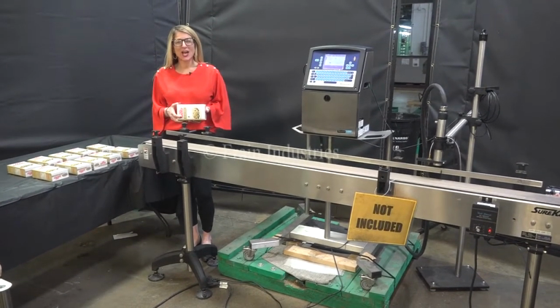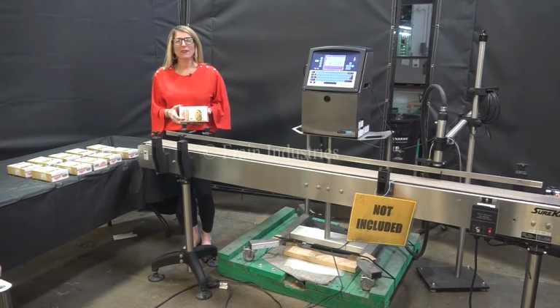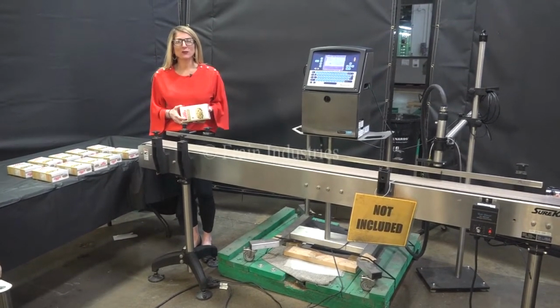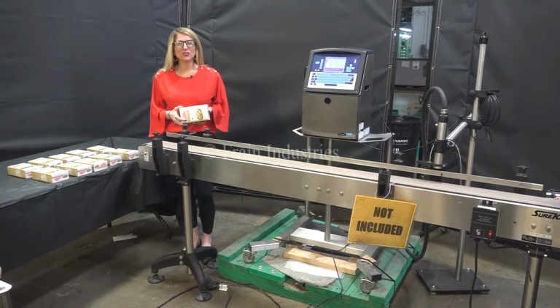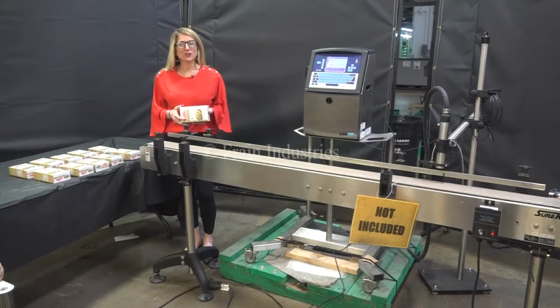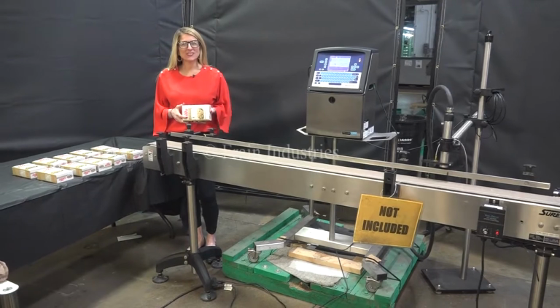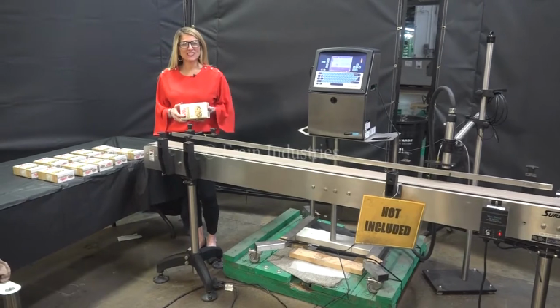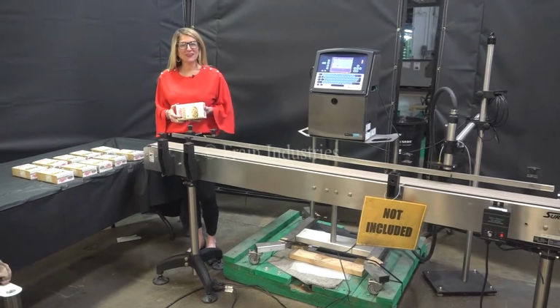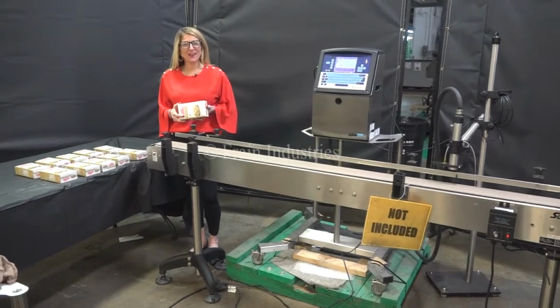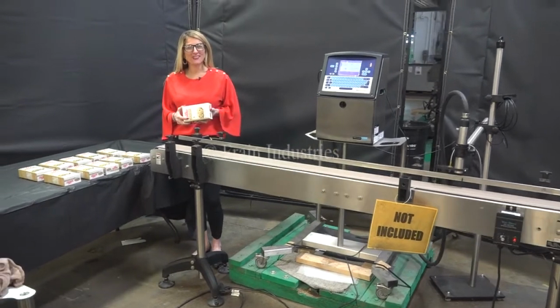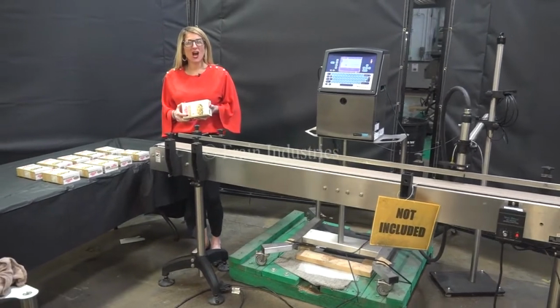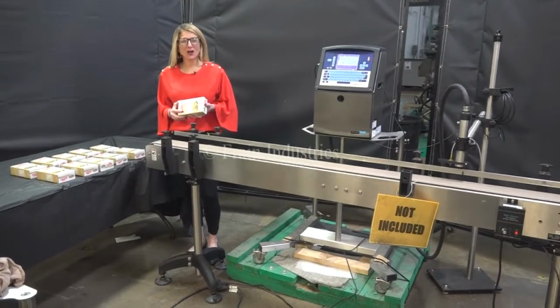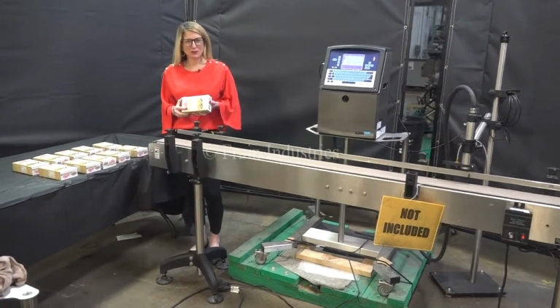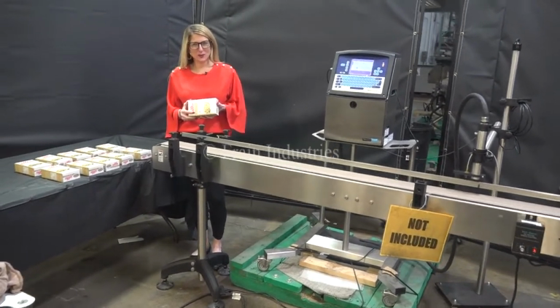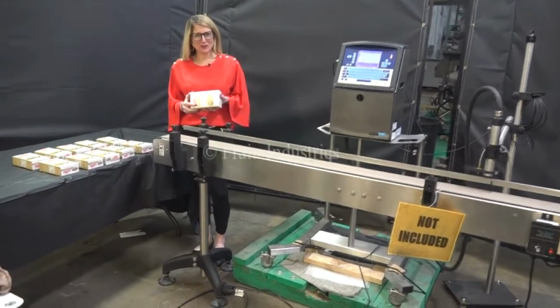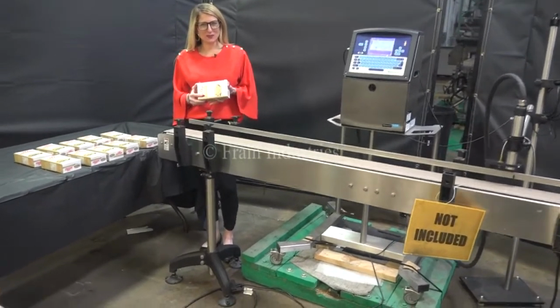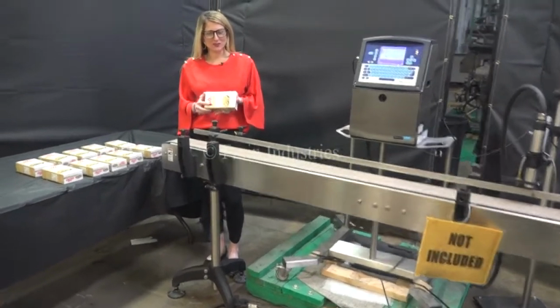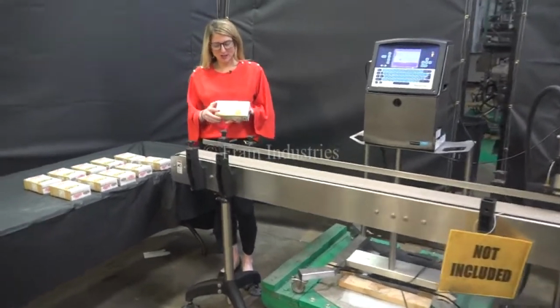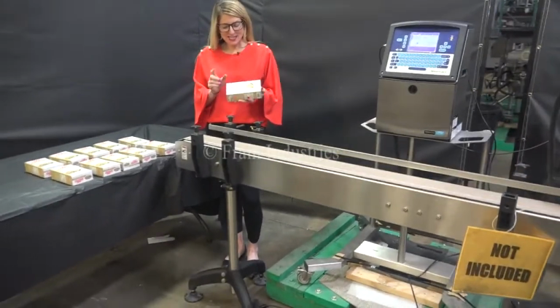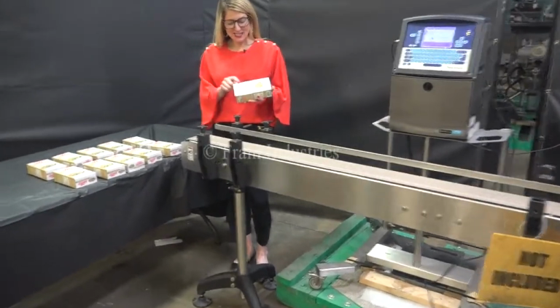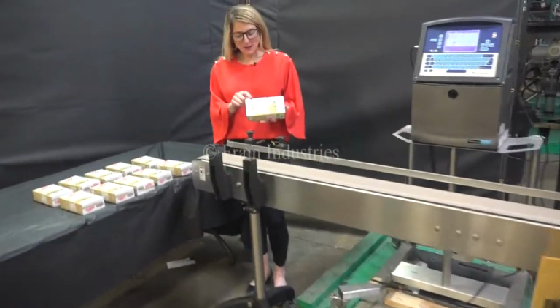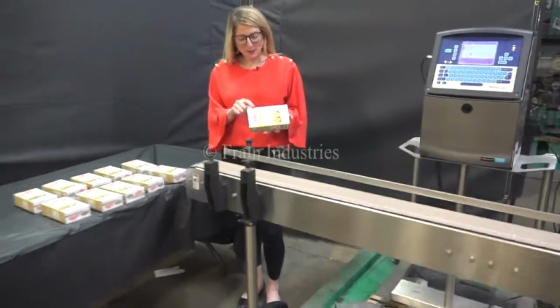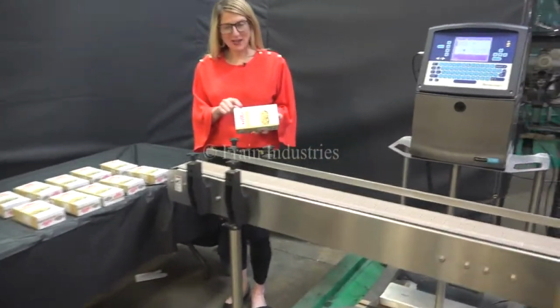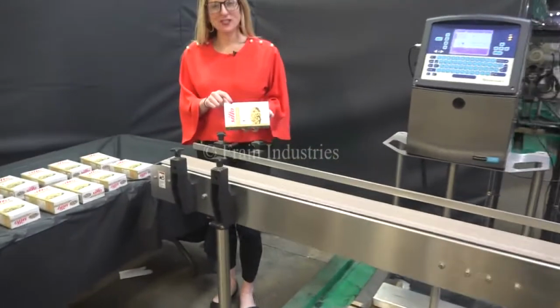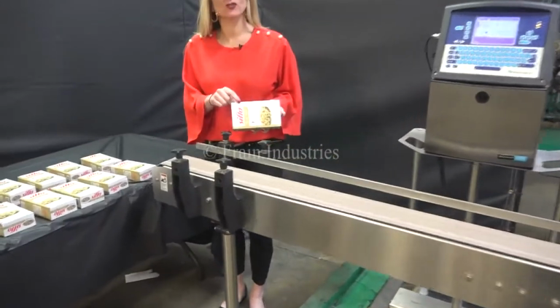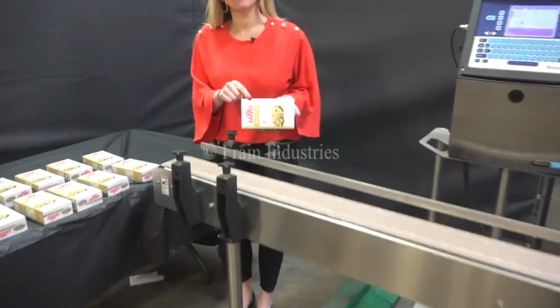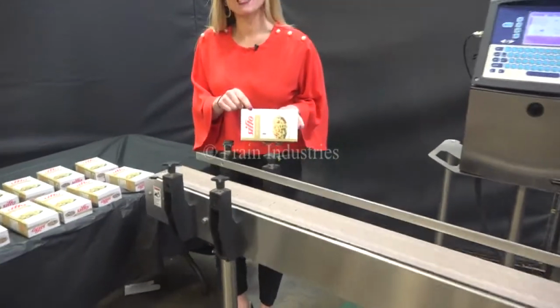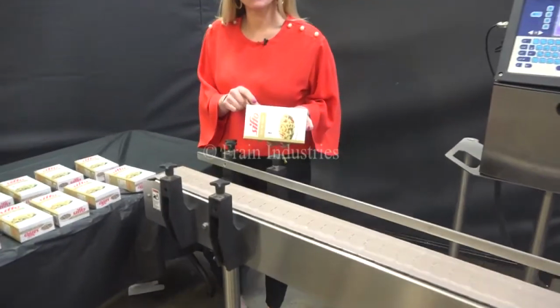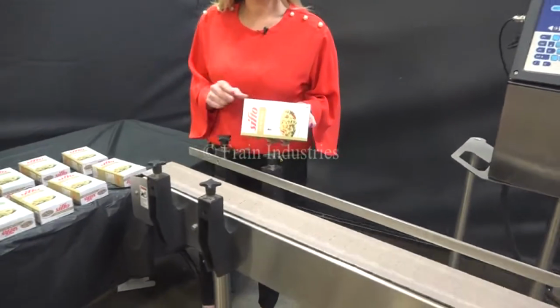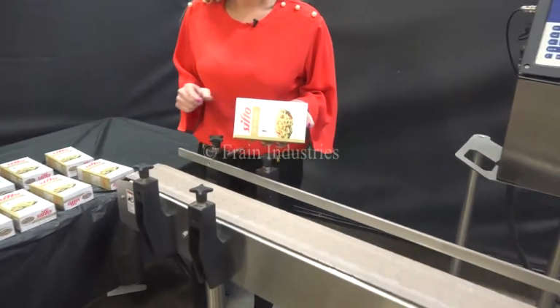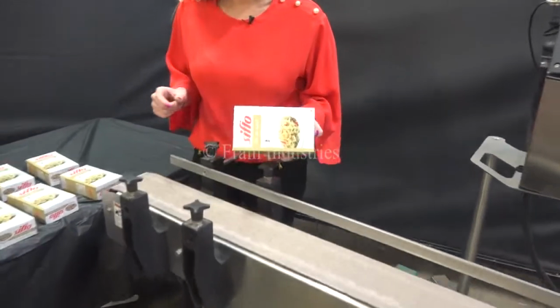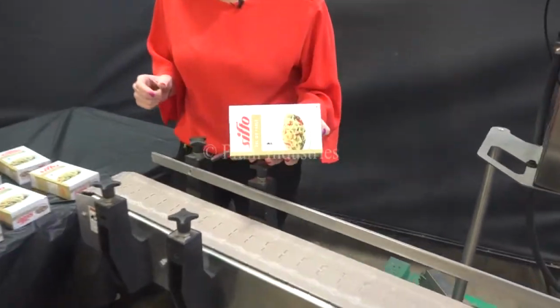The voltage is currently set to single phase 120 volts. Today we'll be applying this use-by date to this carton.